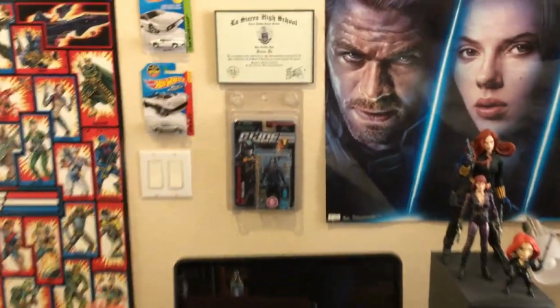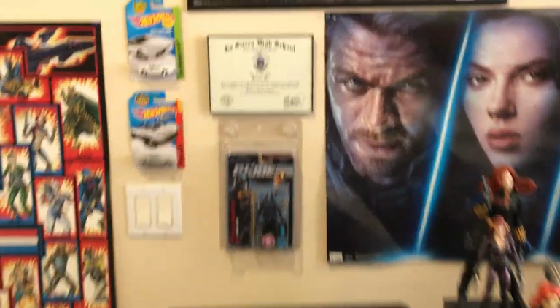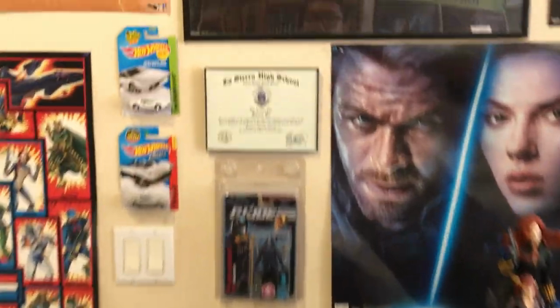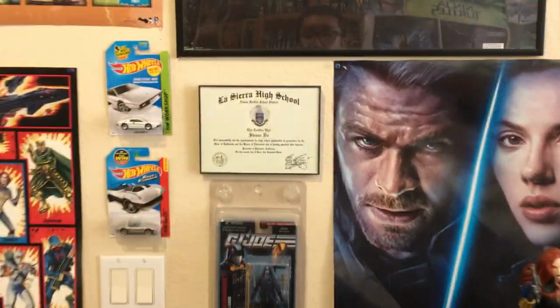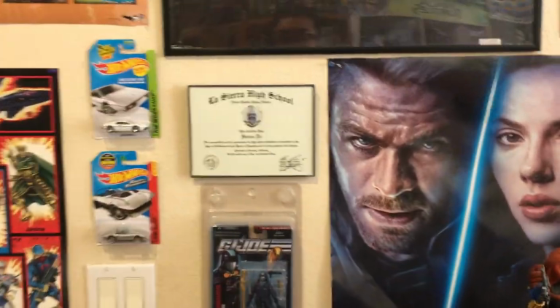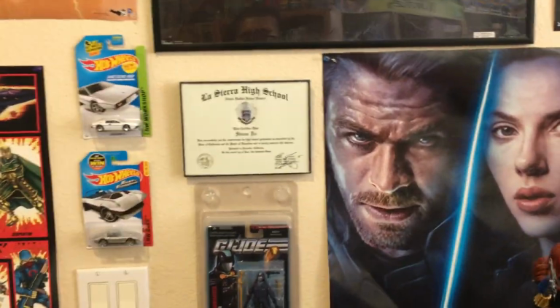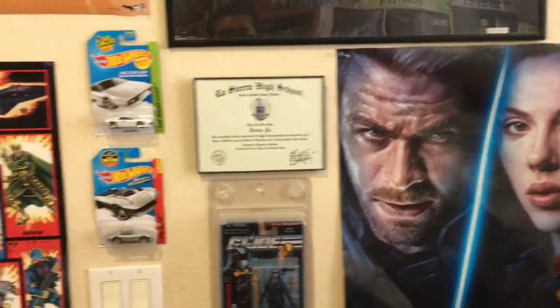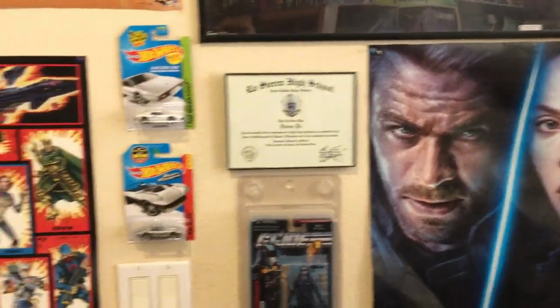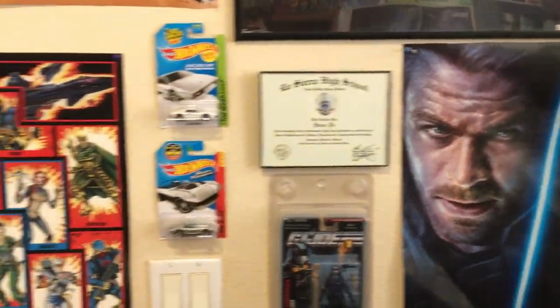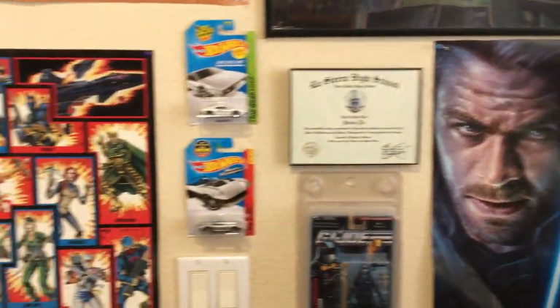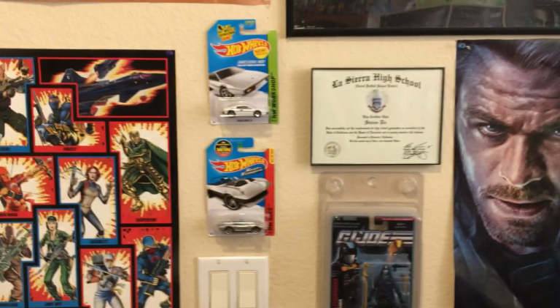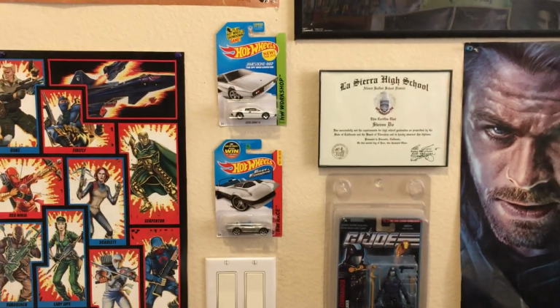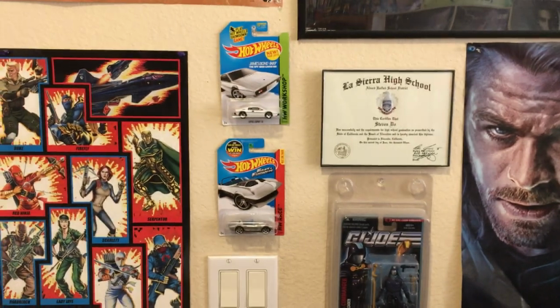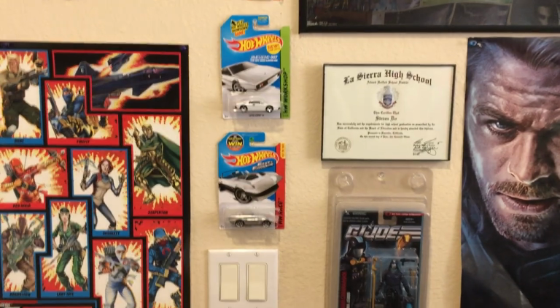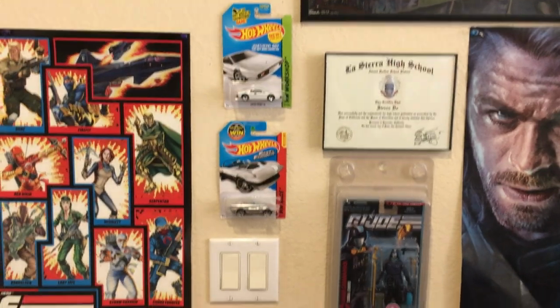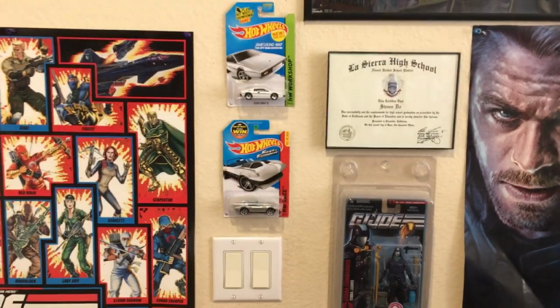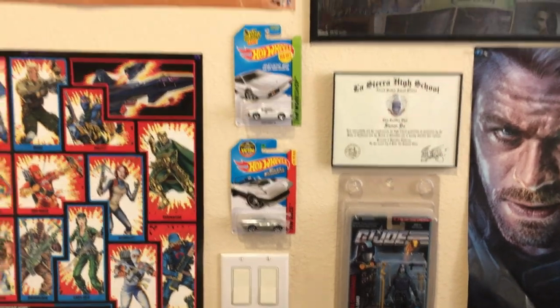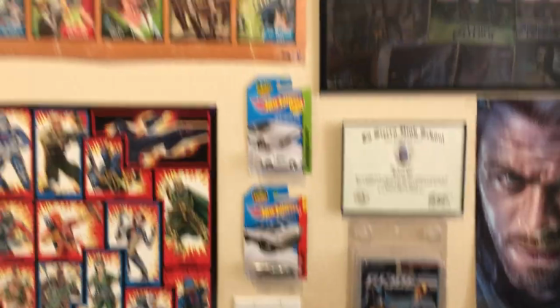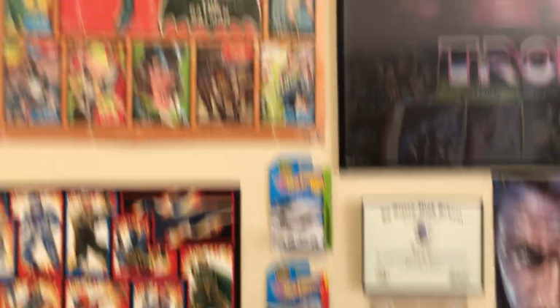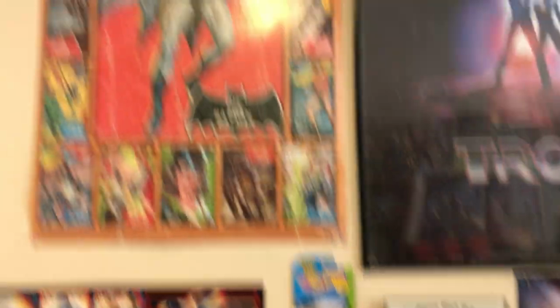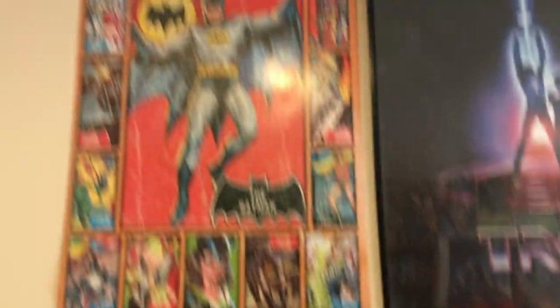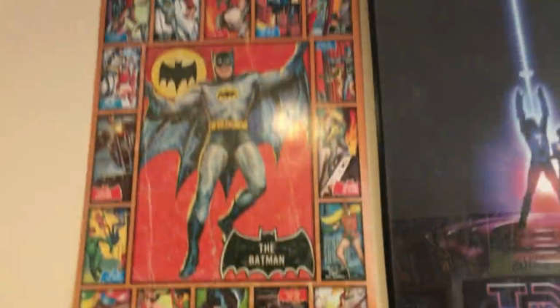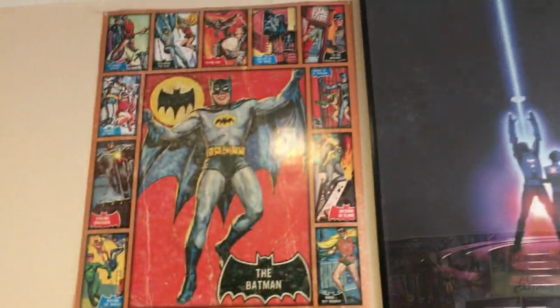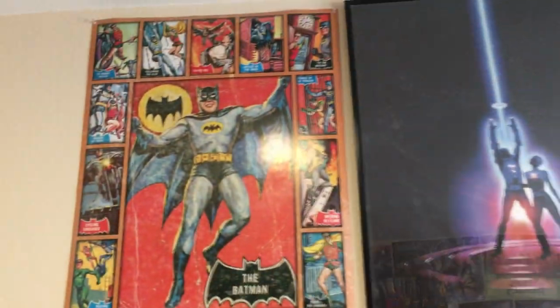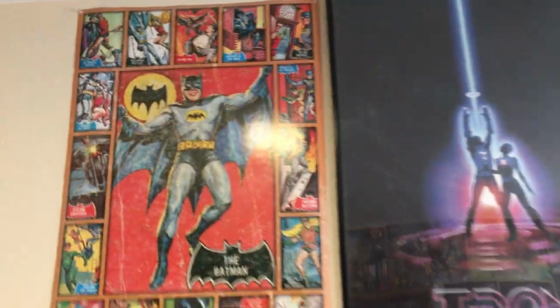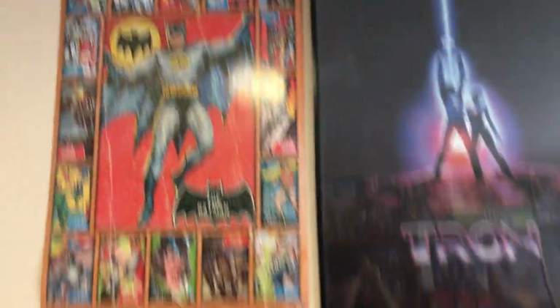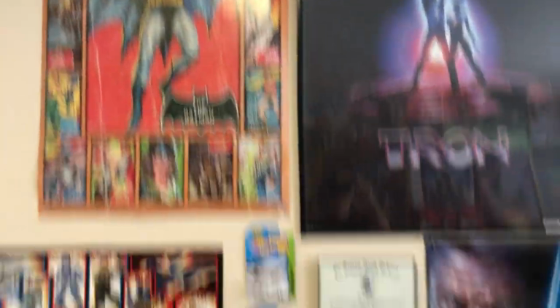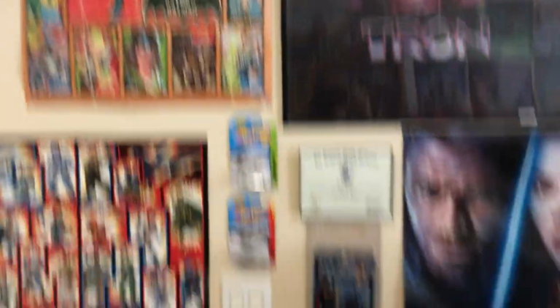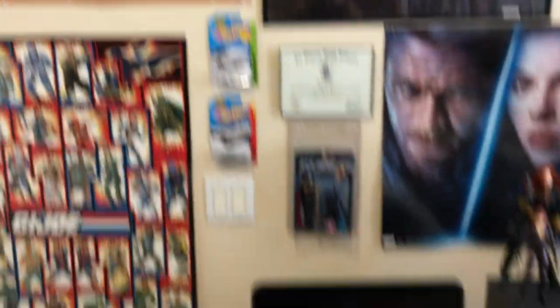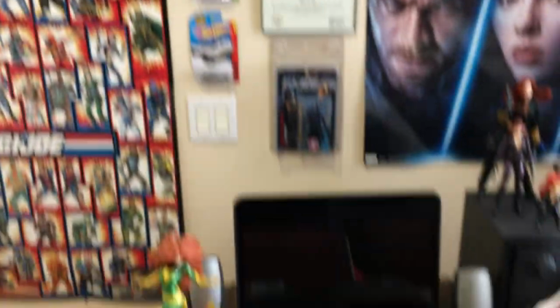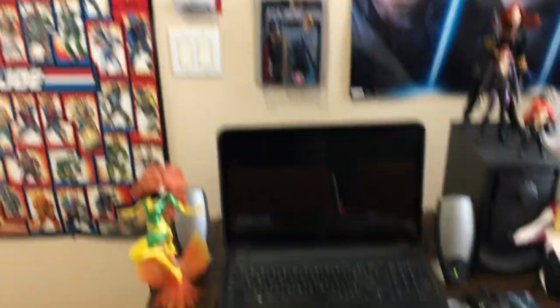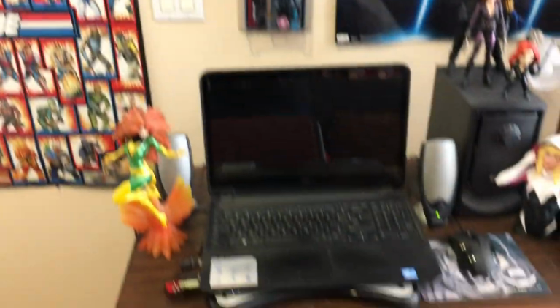And then you have my high school diploma, my Hot Wheels, and posters. And that's it.